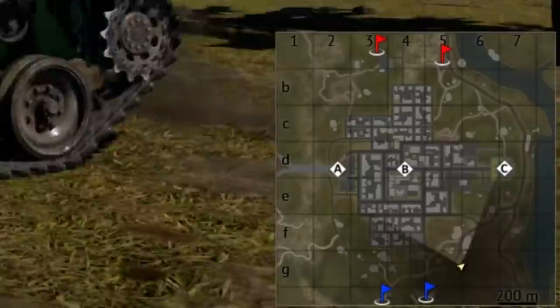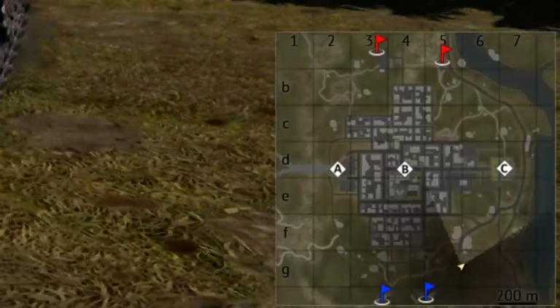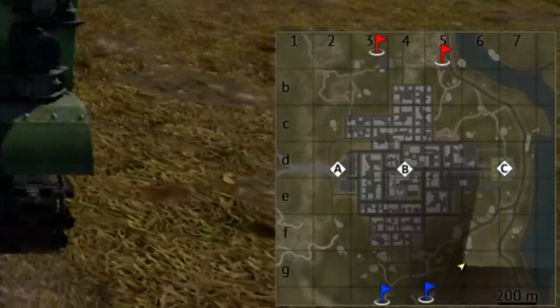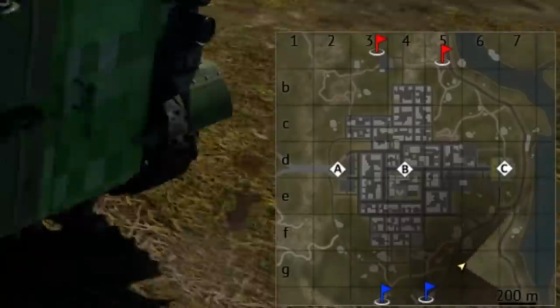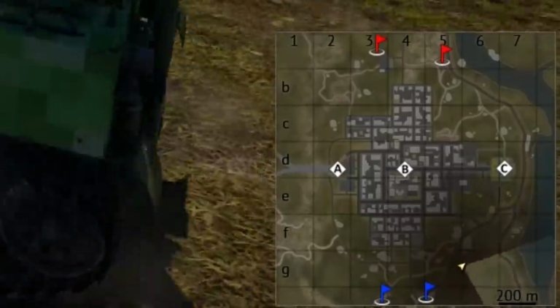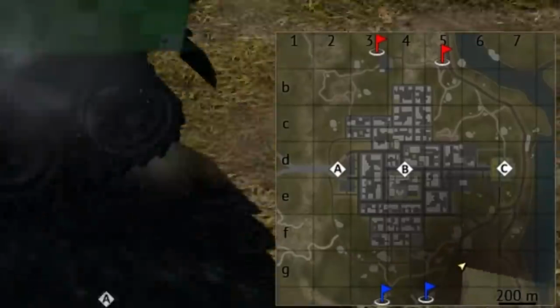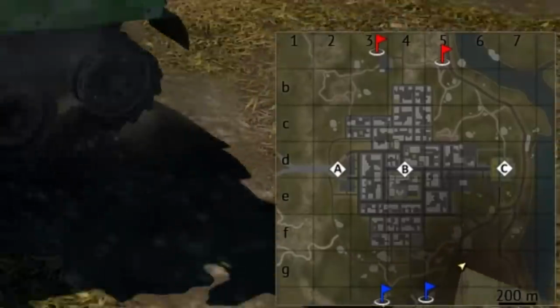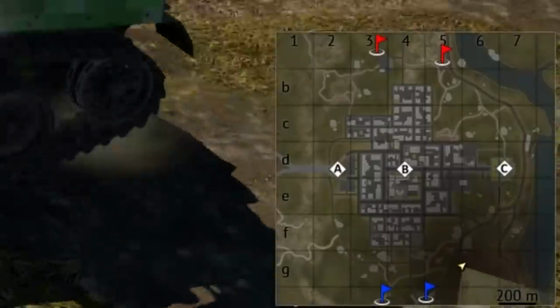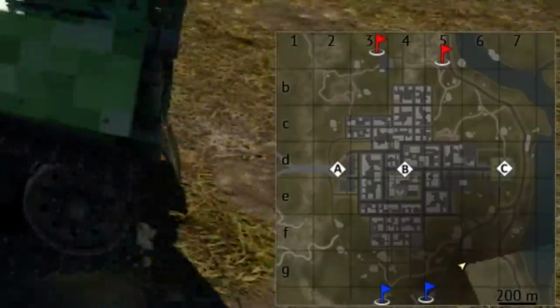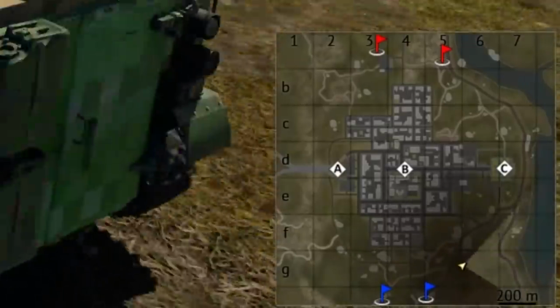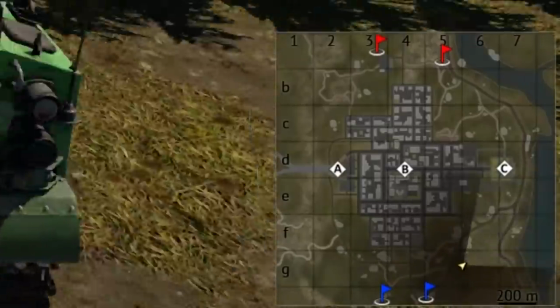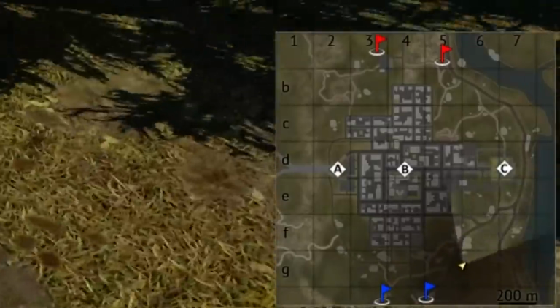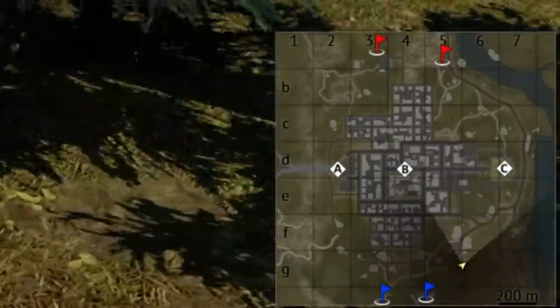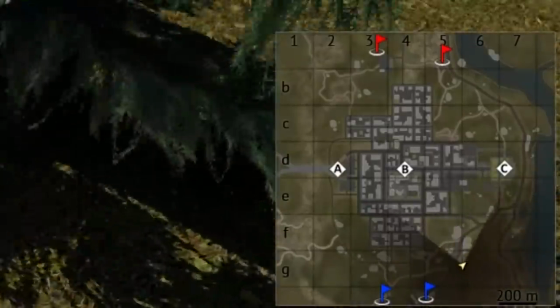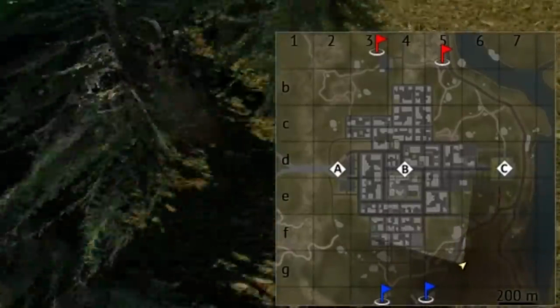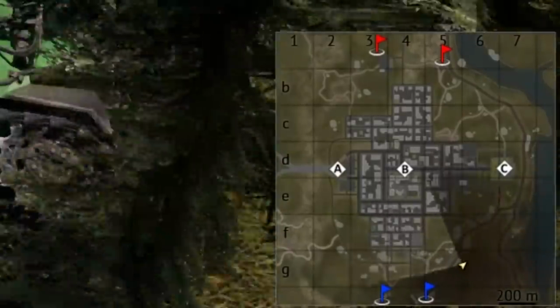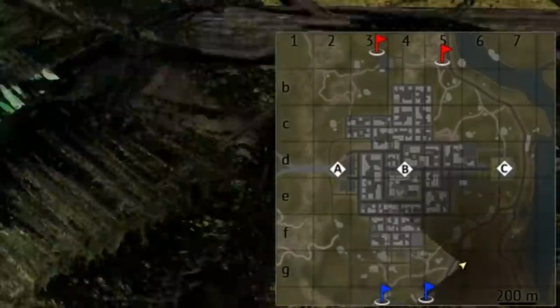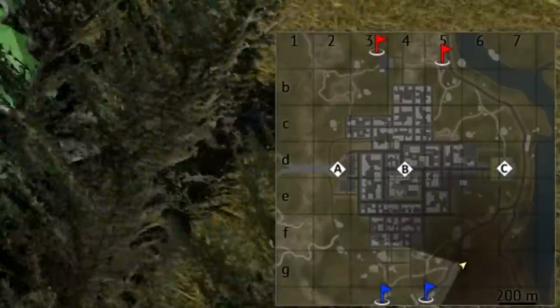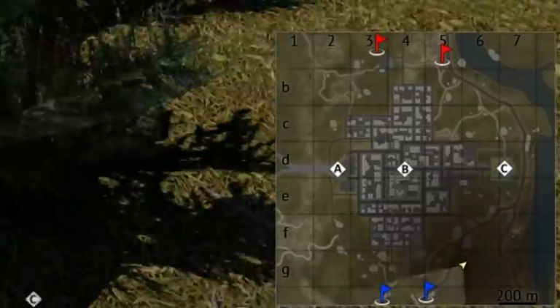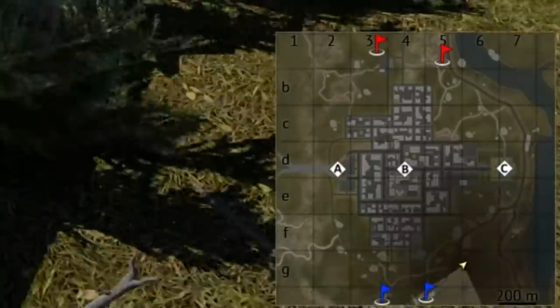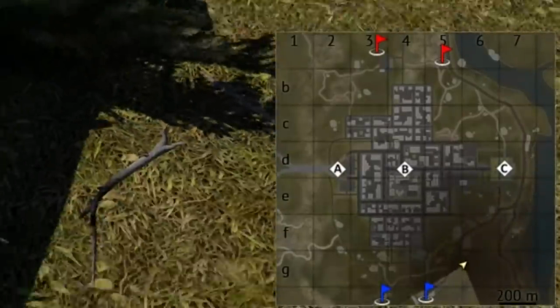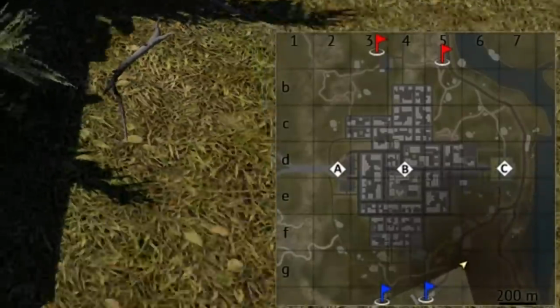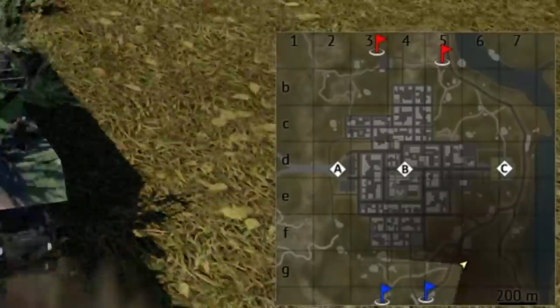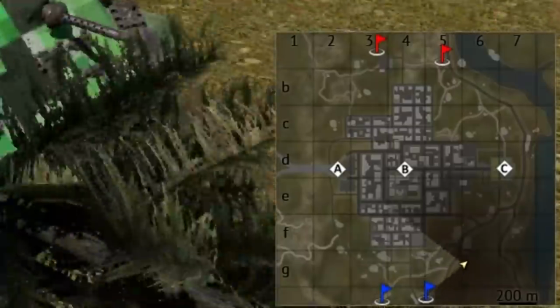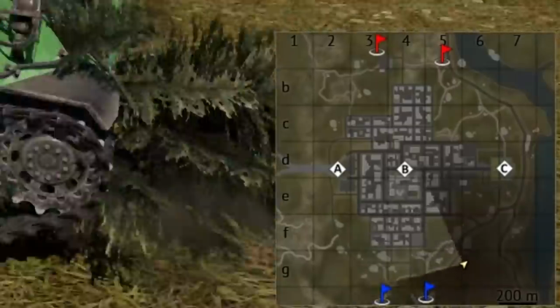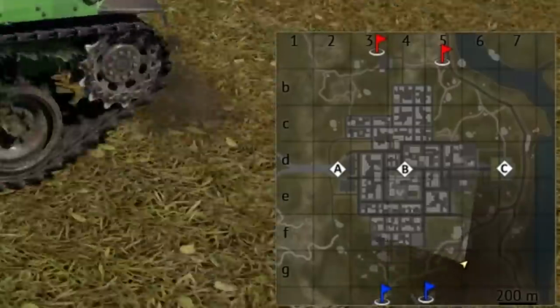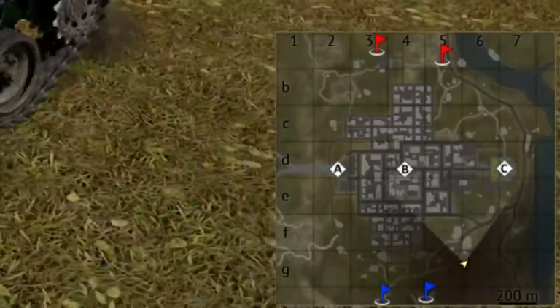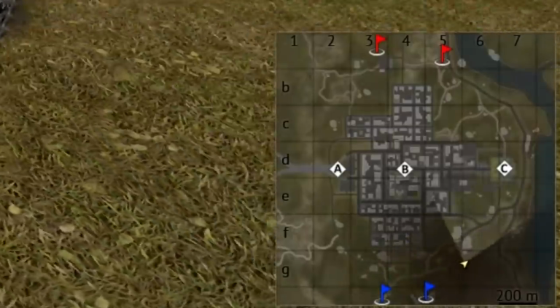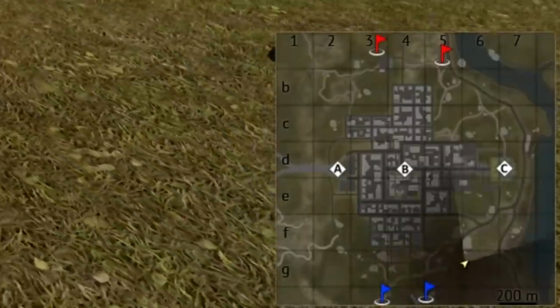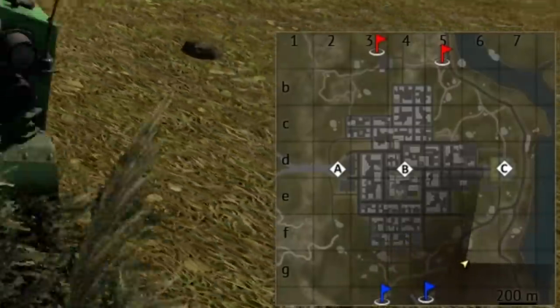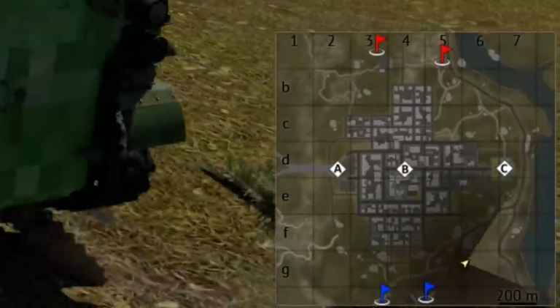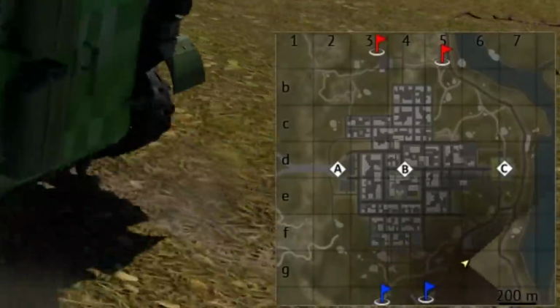The minimap for ground forces now has a cone of vision to show you where you're looking, in case you're not sure which direction you're facing.